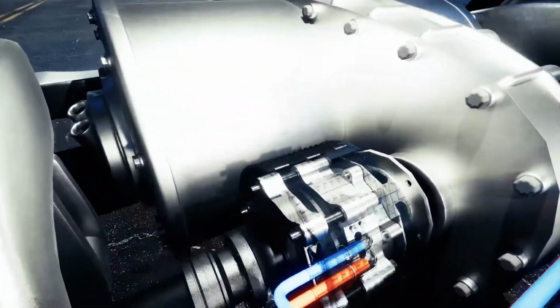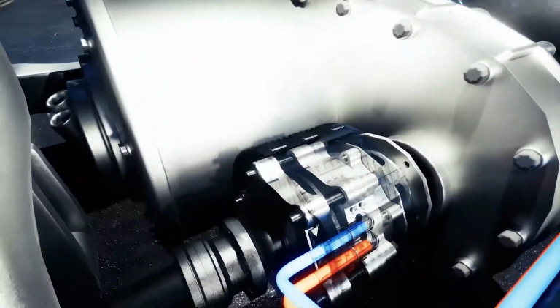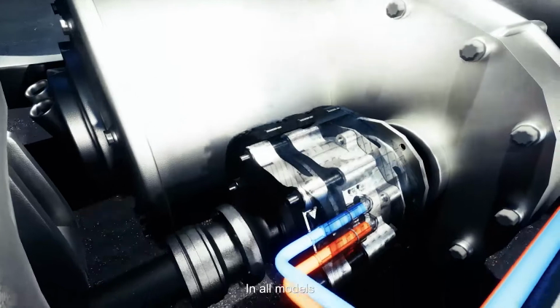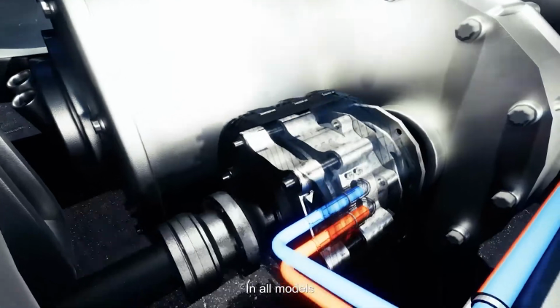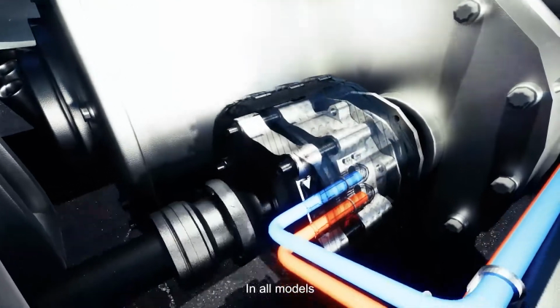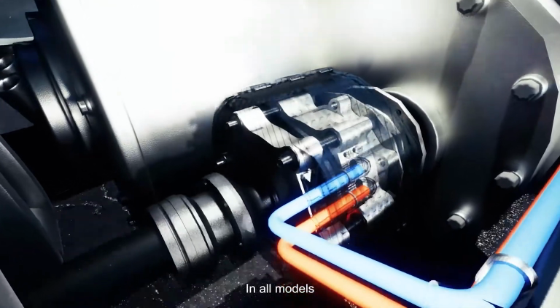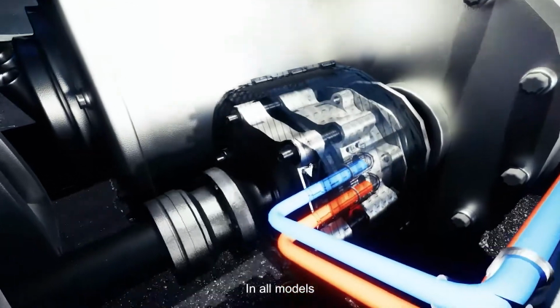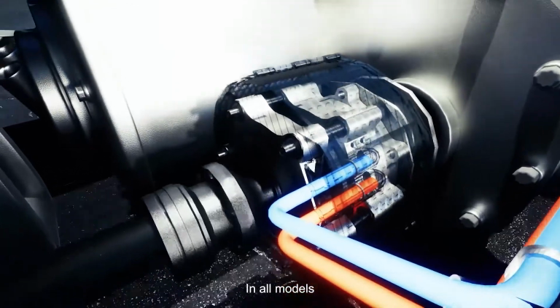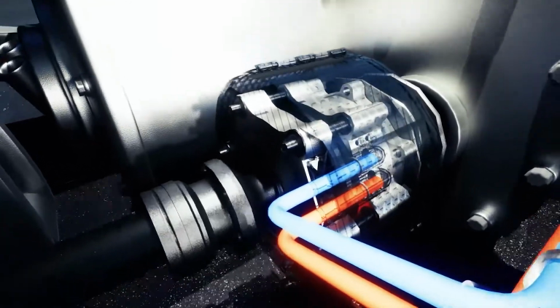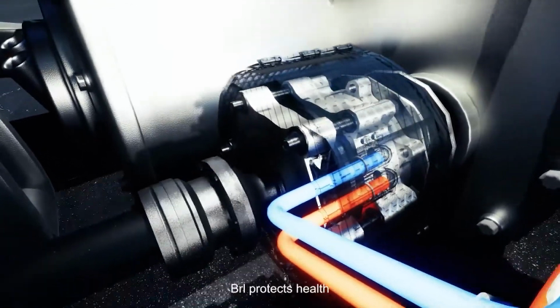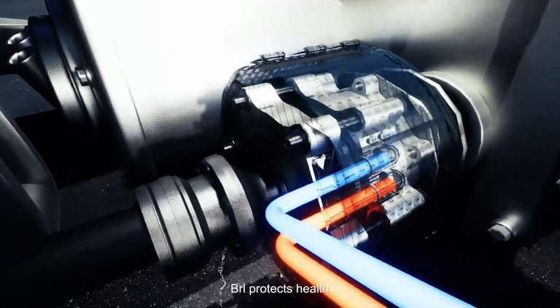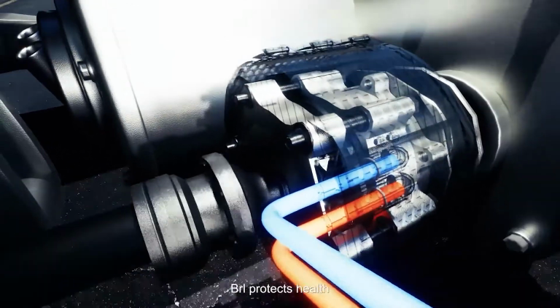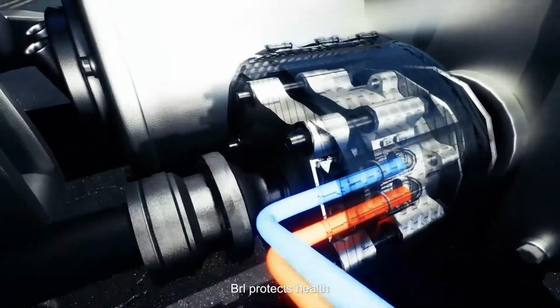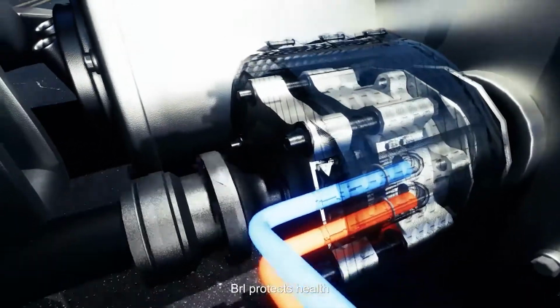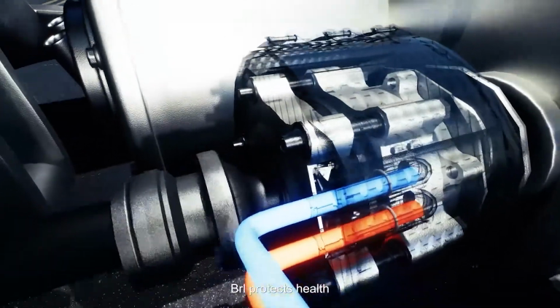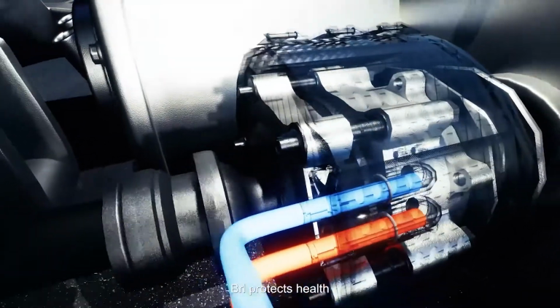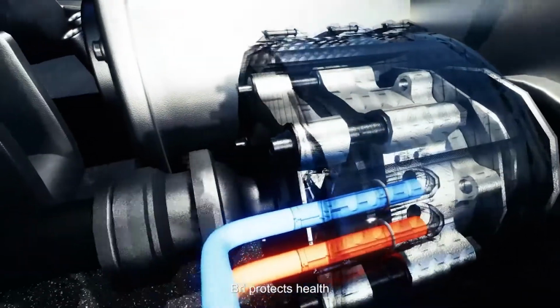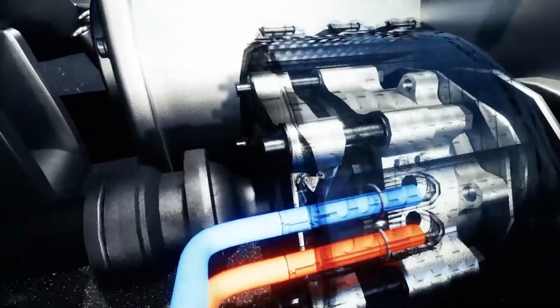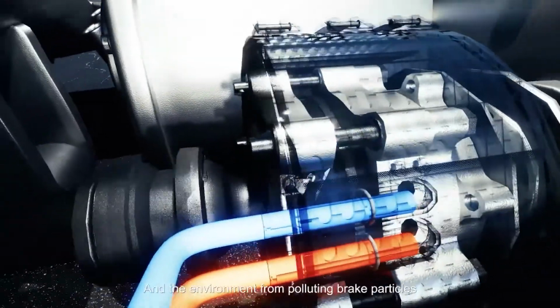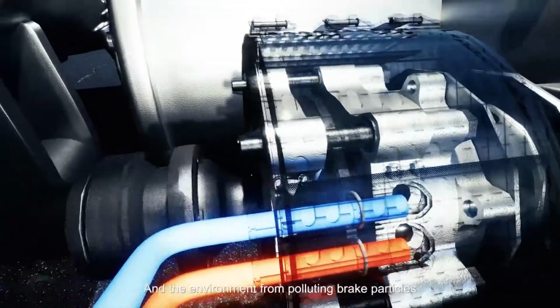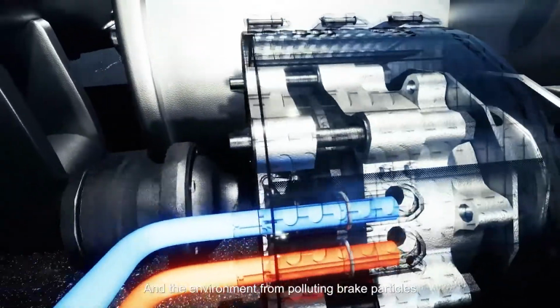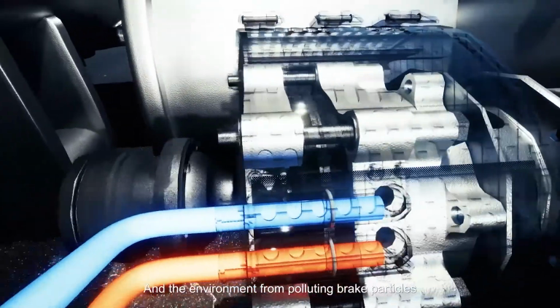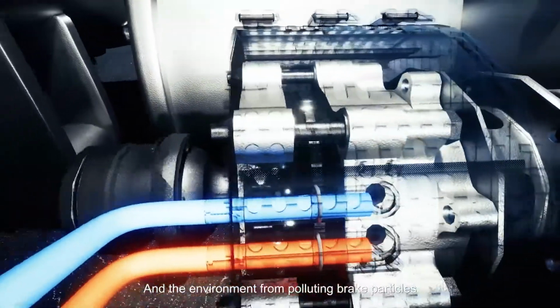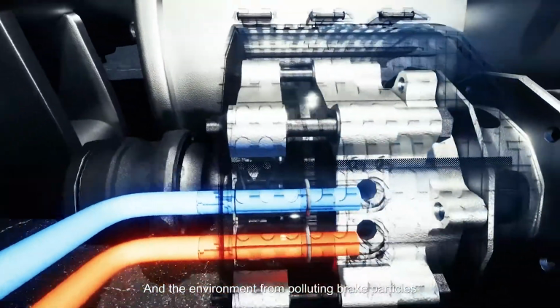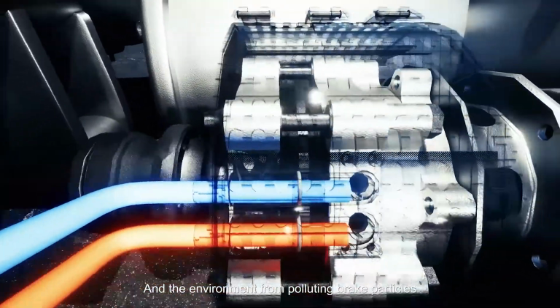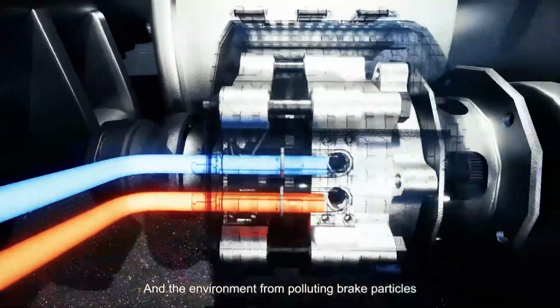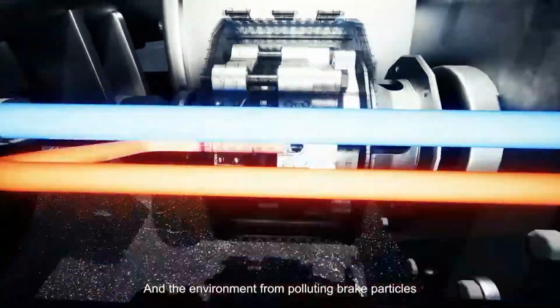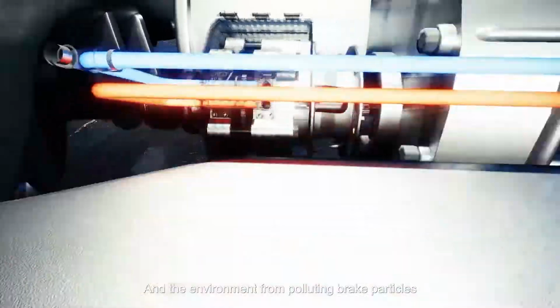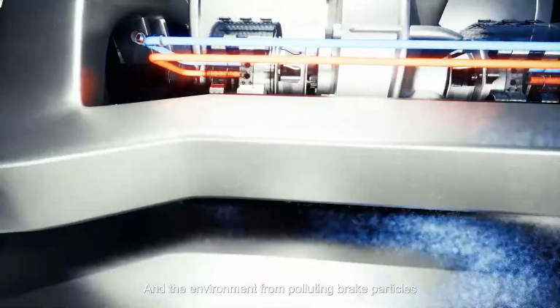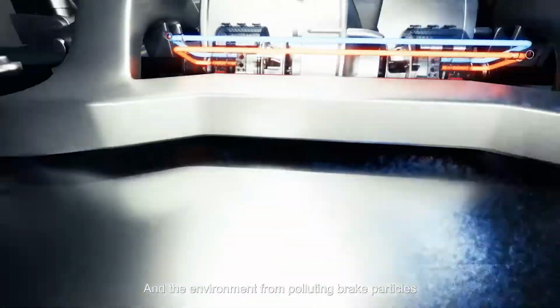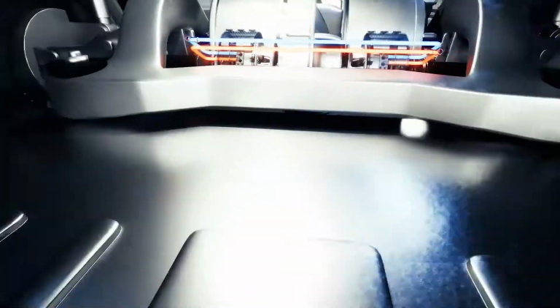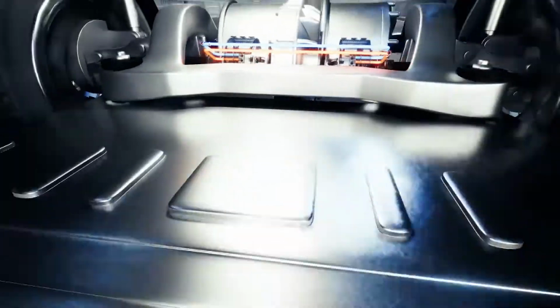In all models, BRL protects health and the environment from polluting brake particles.